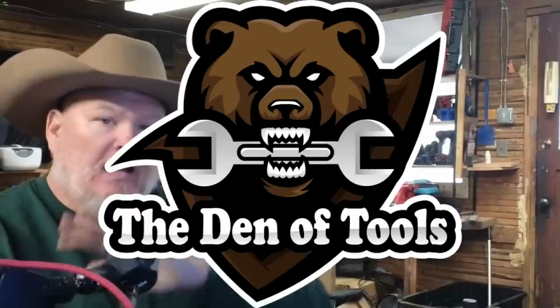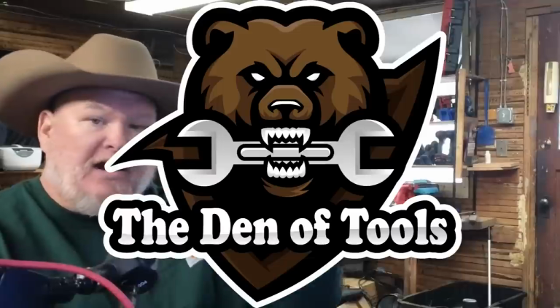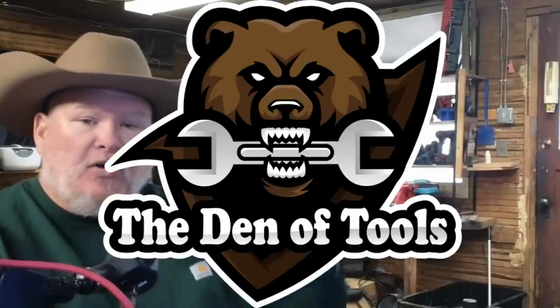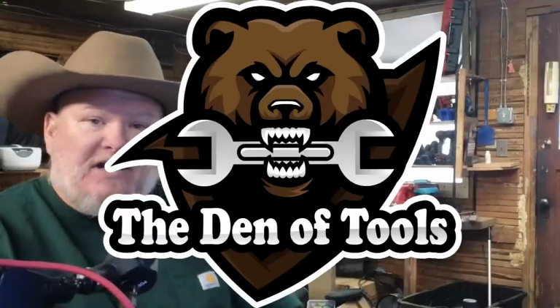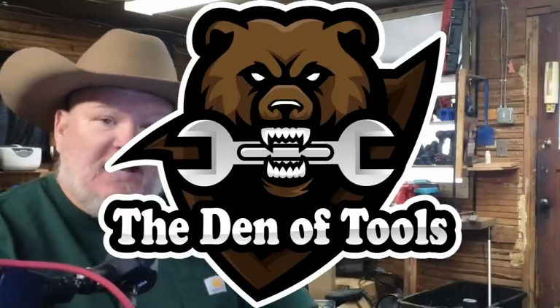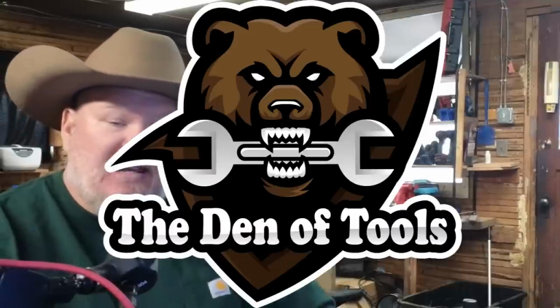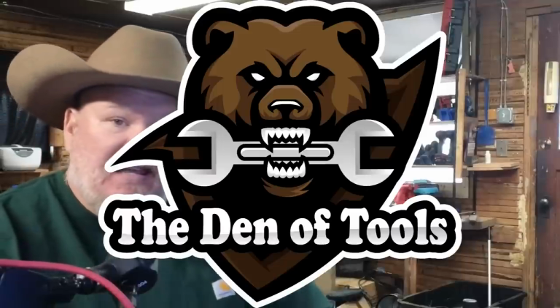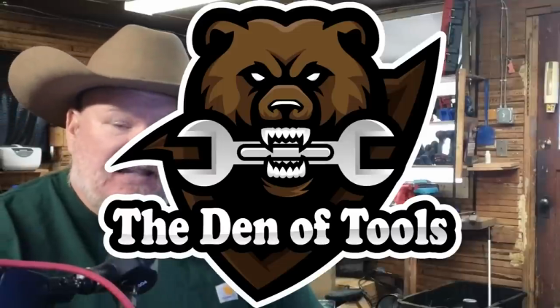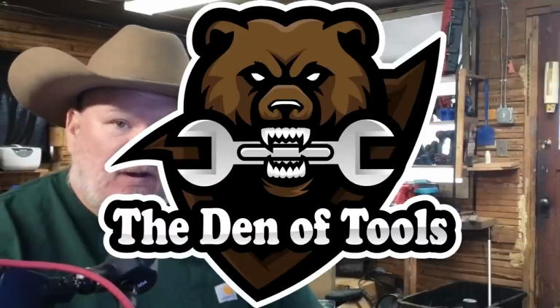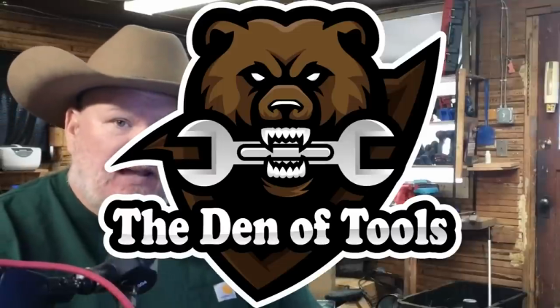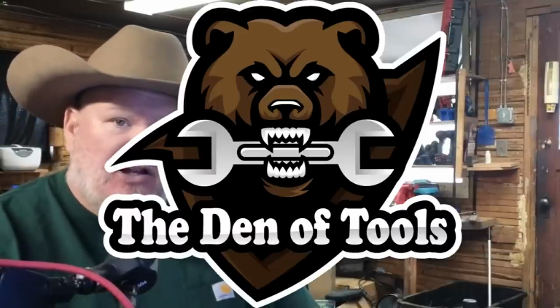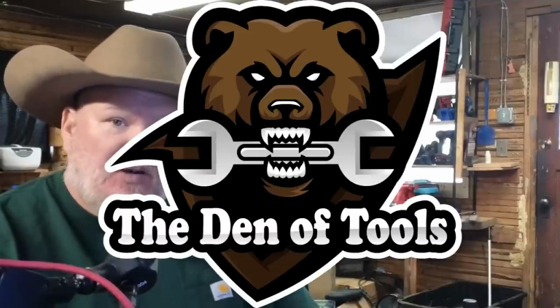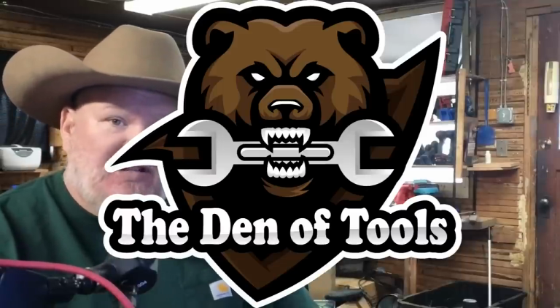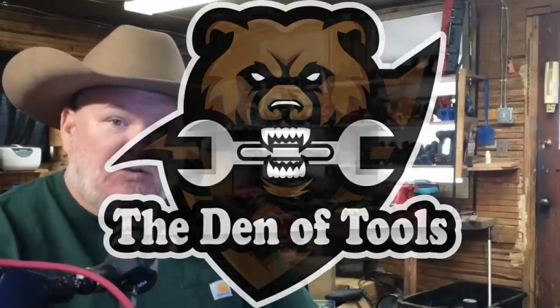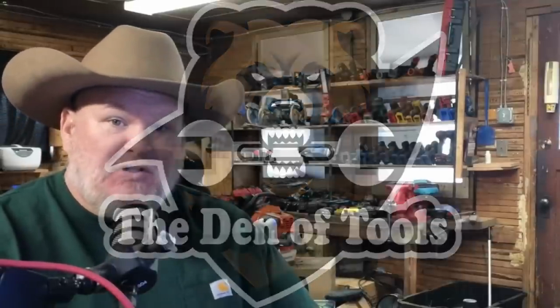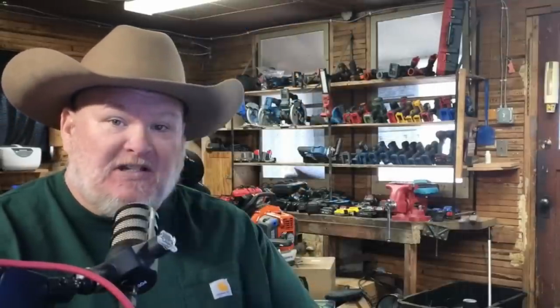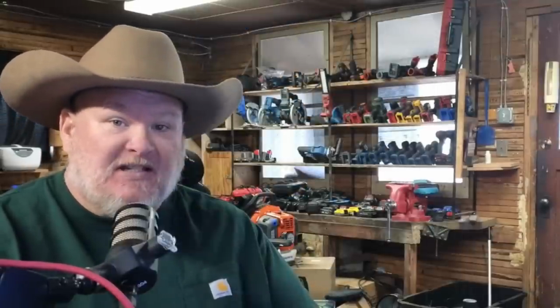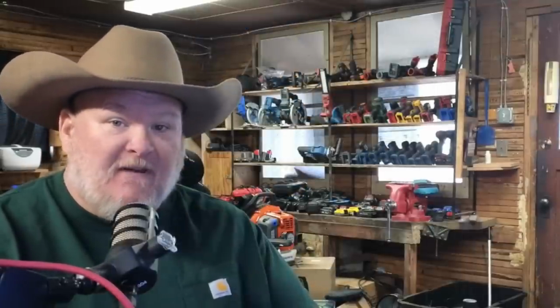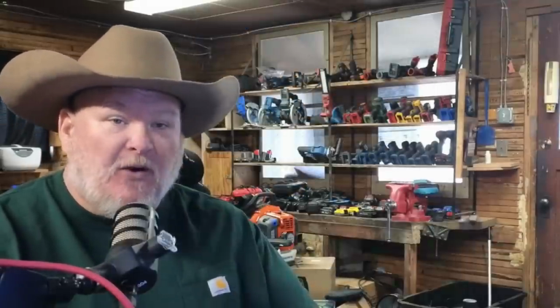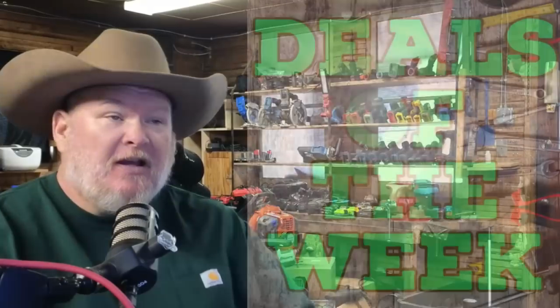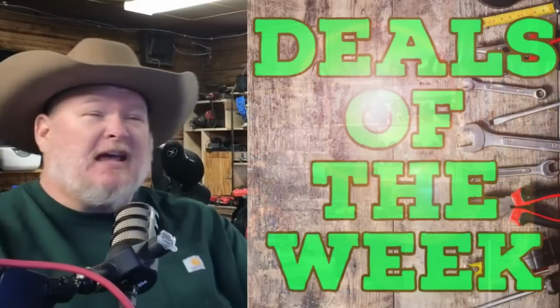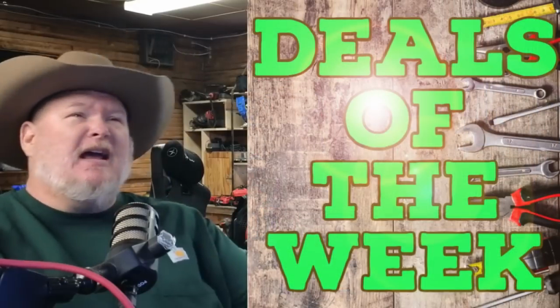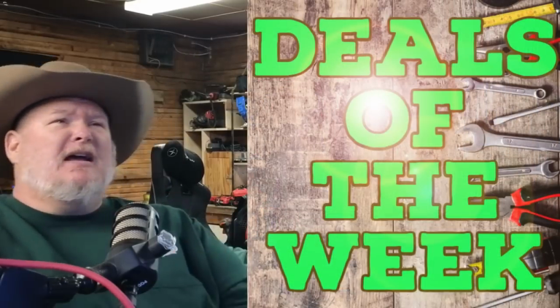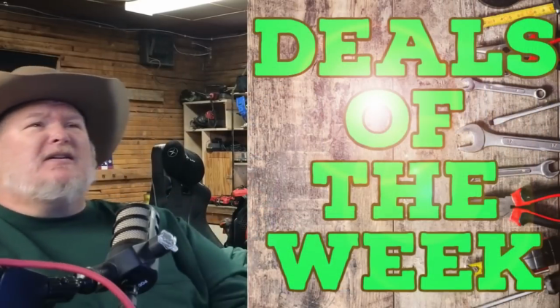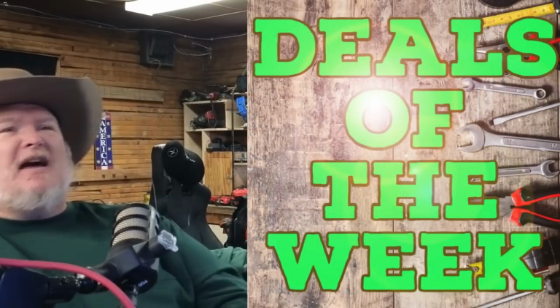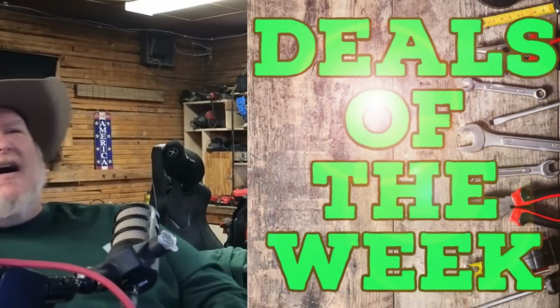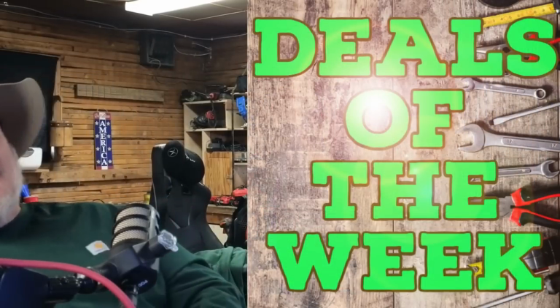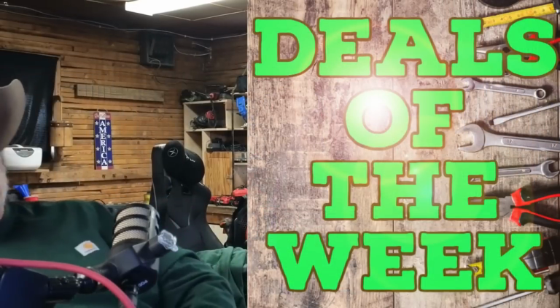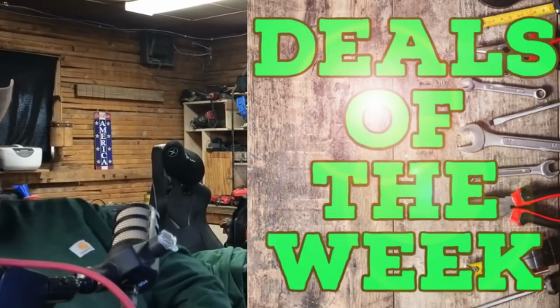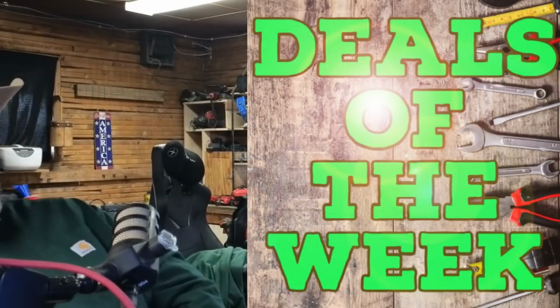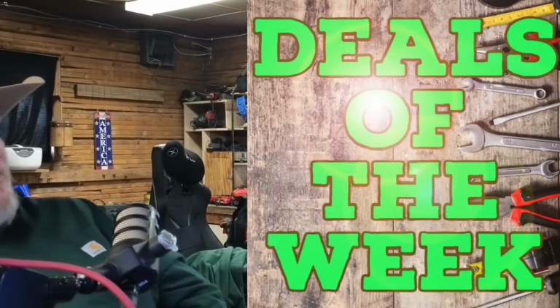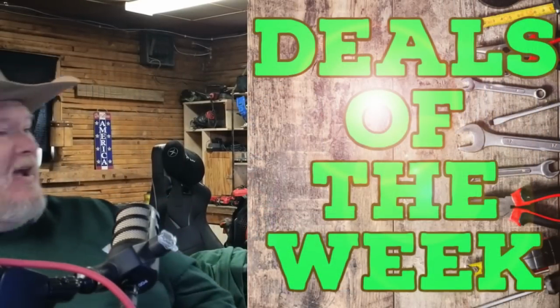Hi there, ho guys and gals. It is Monday, October 10th, which means it's time for Tales of the Week!